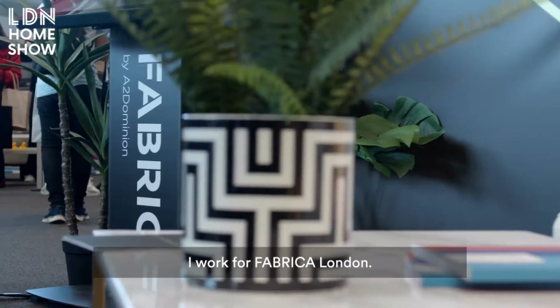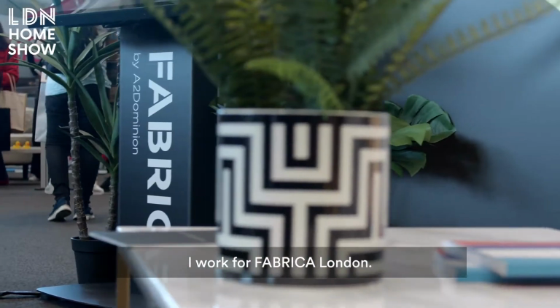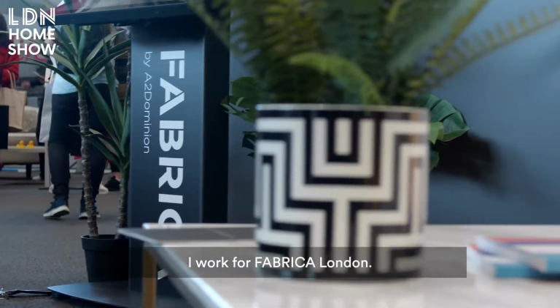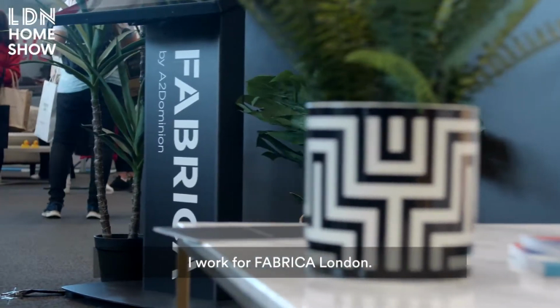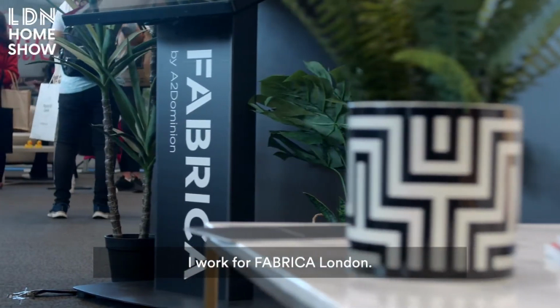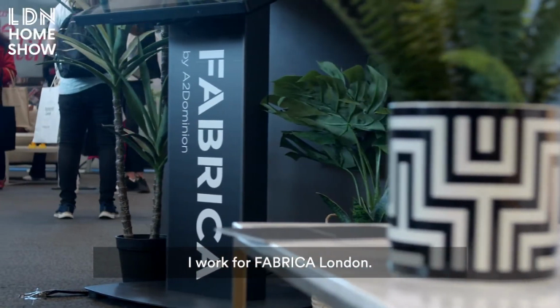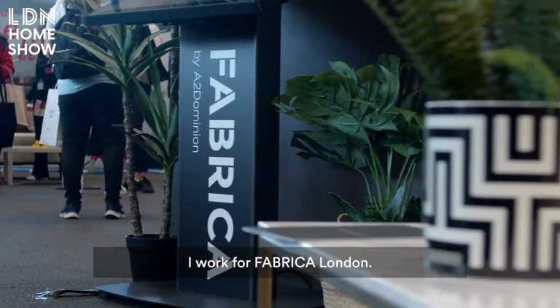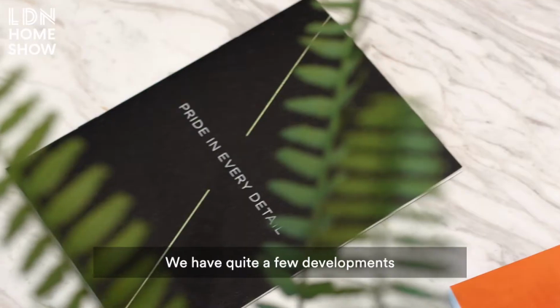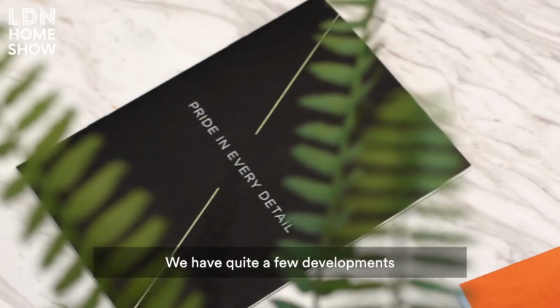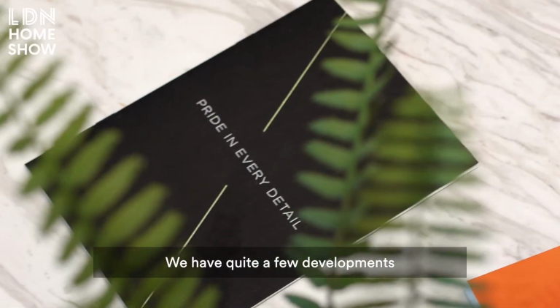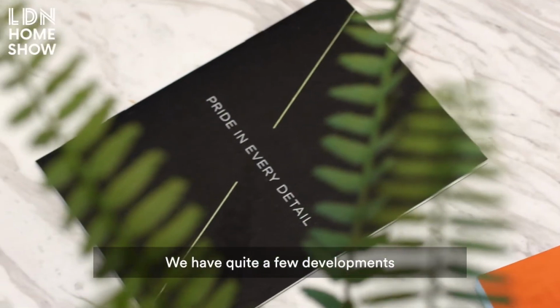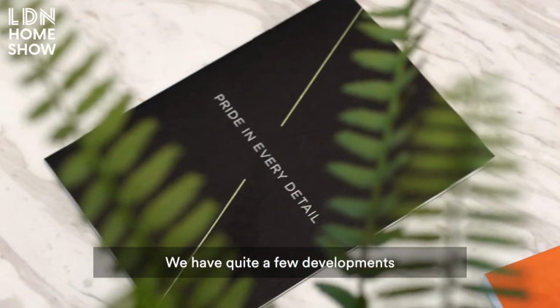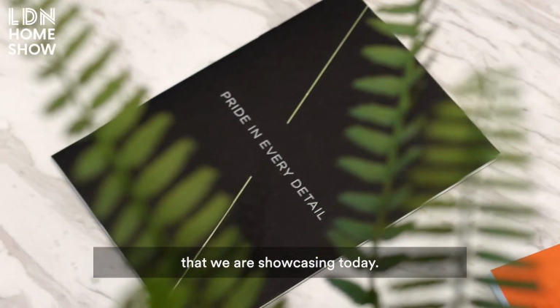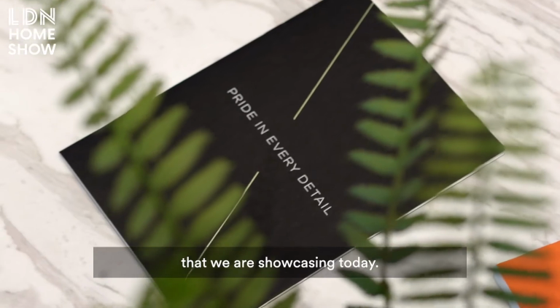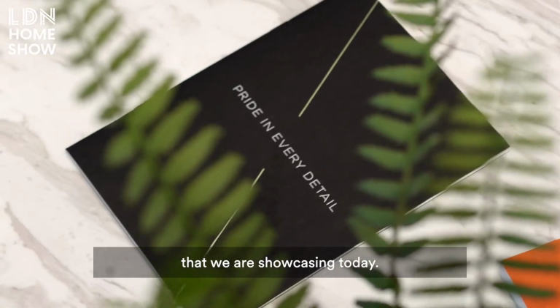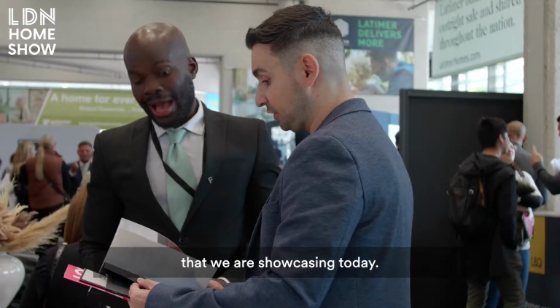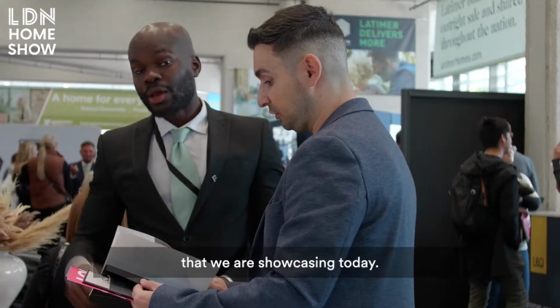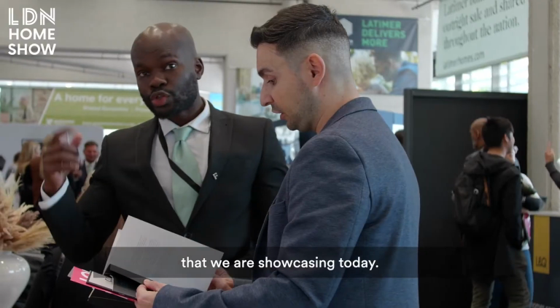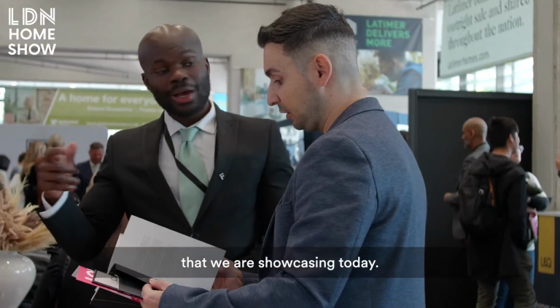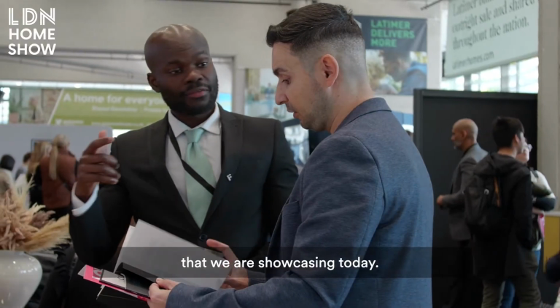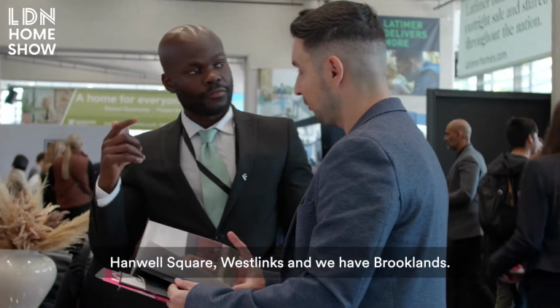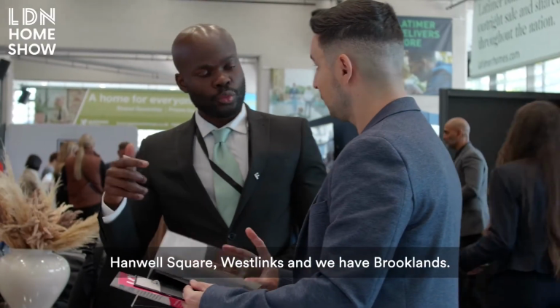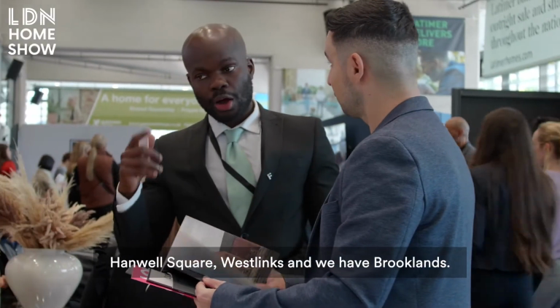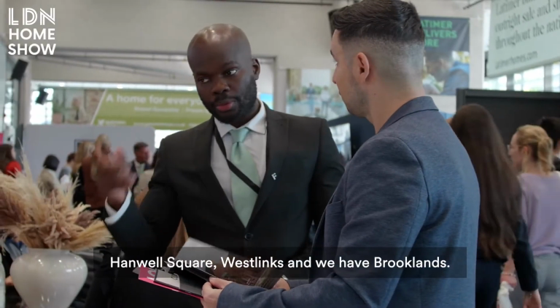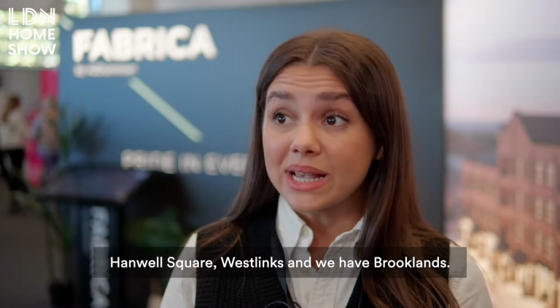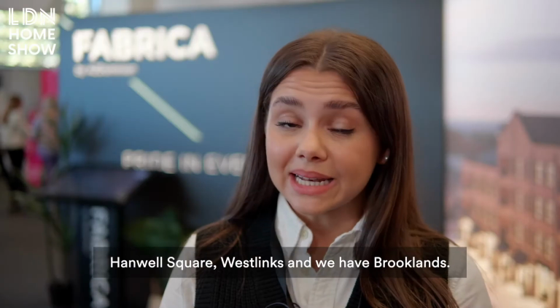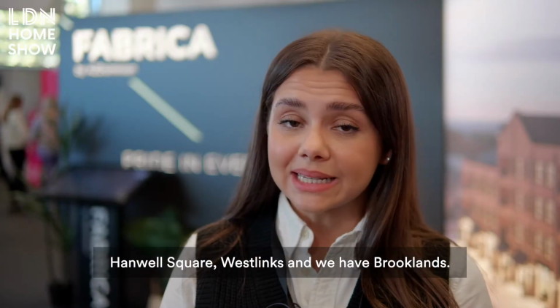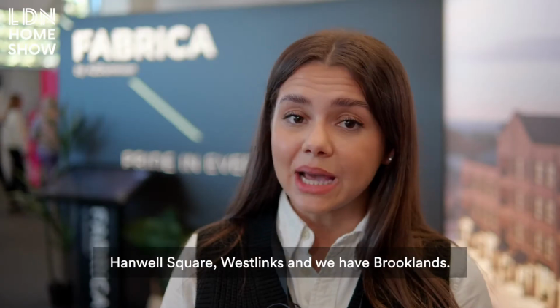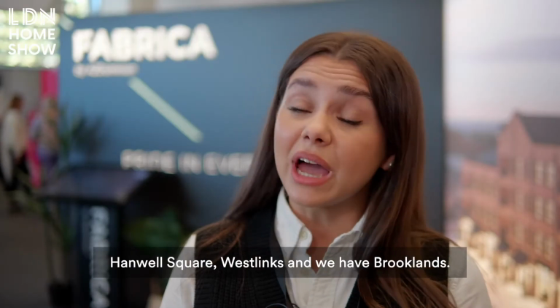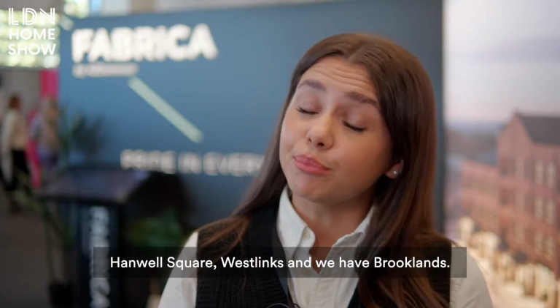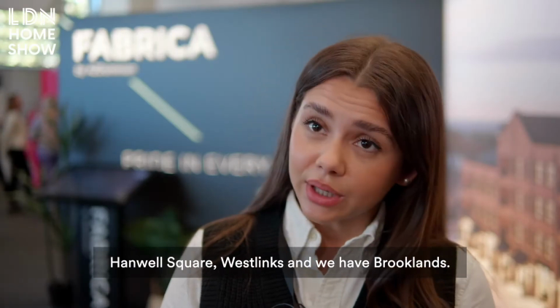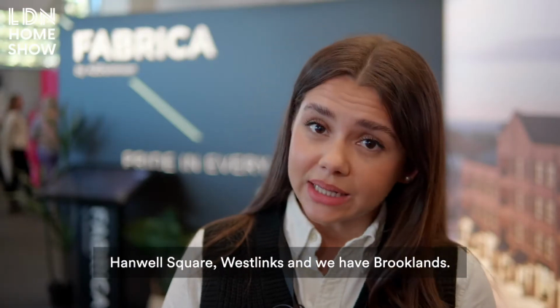I work for Fabrica London. We have quite a few developments that we are showcasing today: Hanwell Square, West Links, and Brooklands.